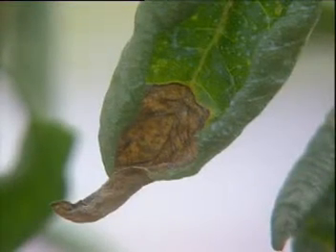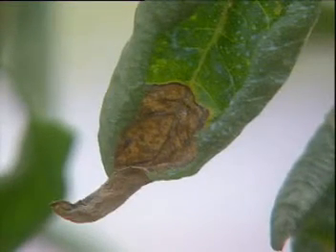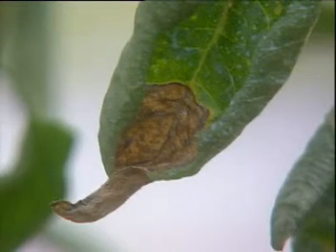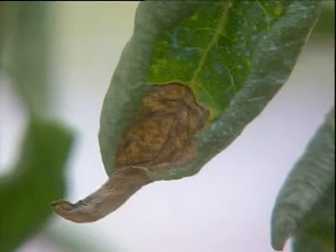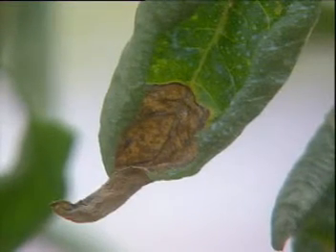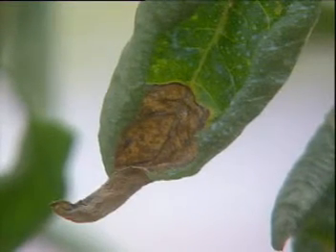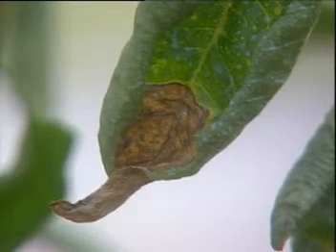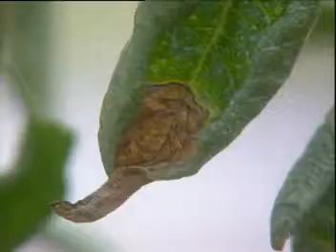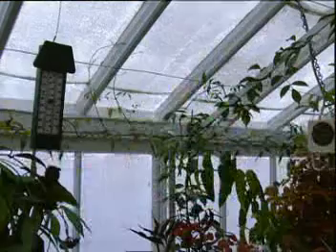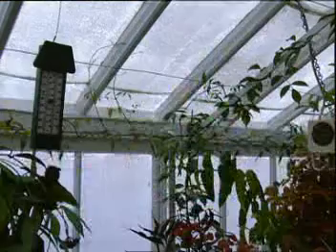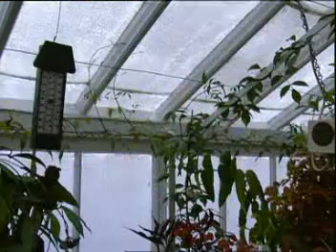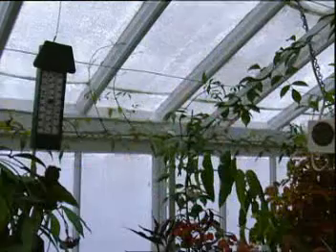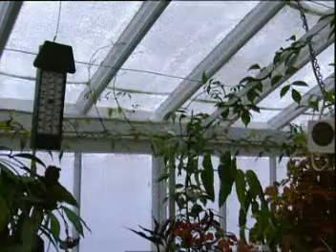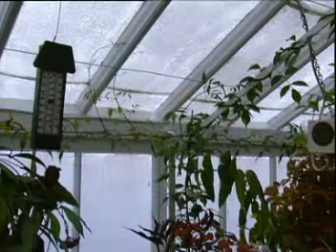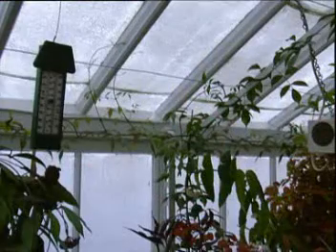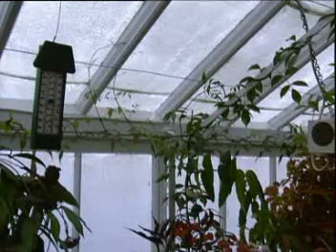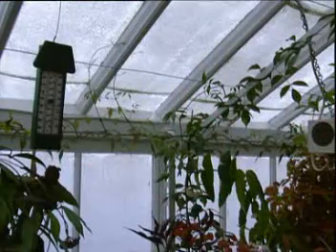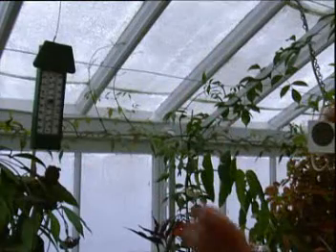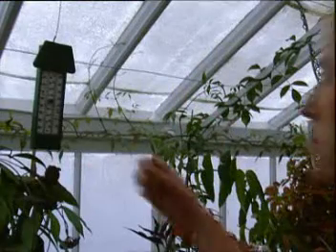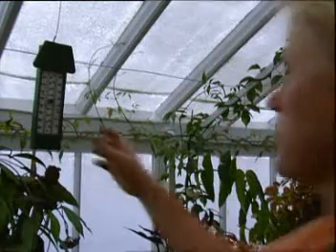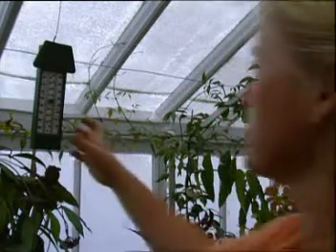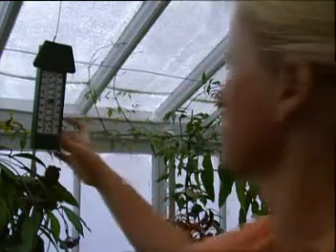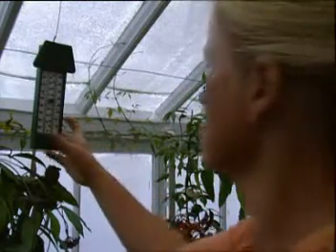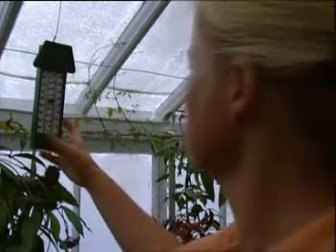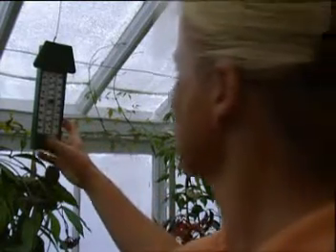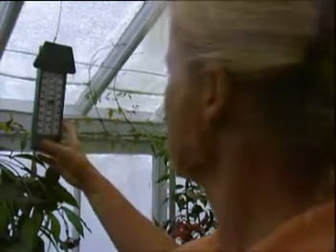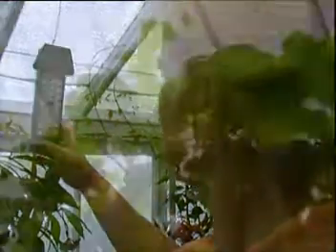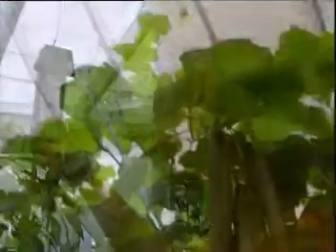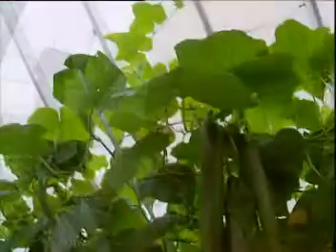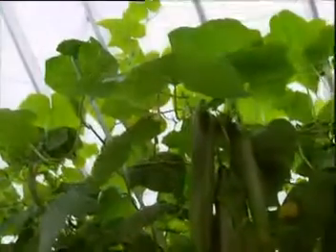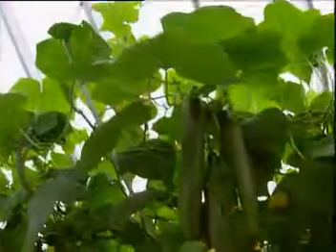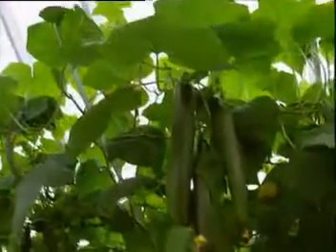So Sarah has to keep the temperature just right, neither too hot nor too cold, if she's to have a chance of getting the perfect crop.